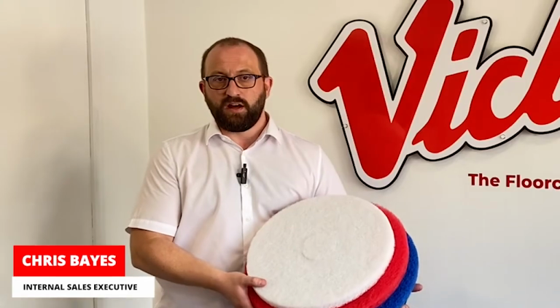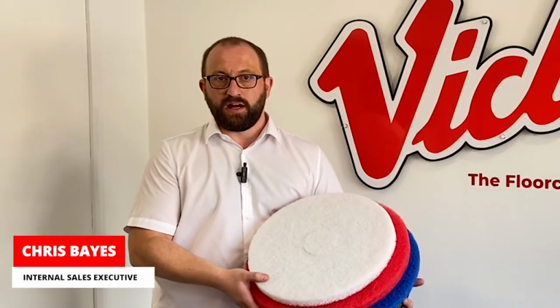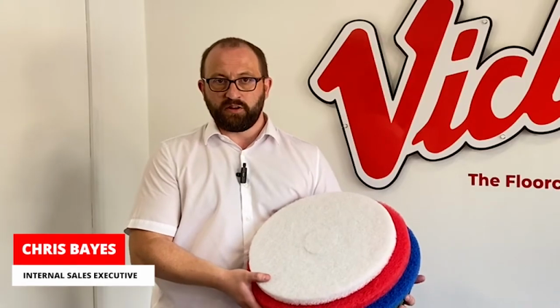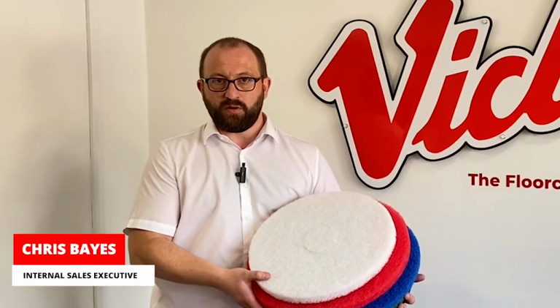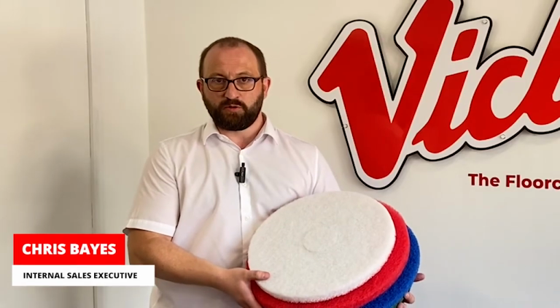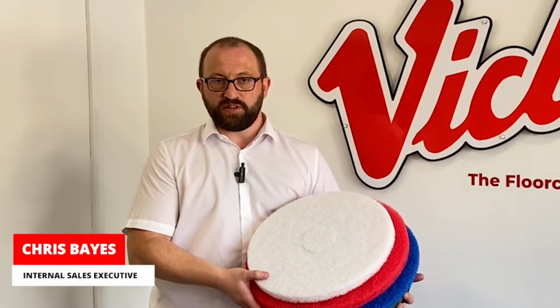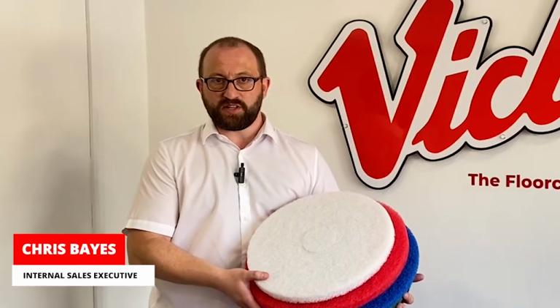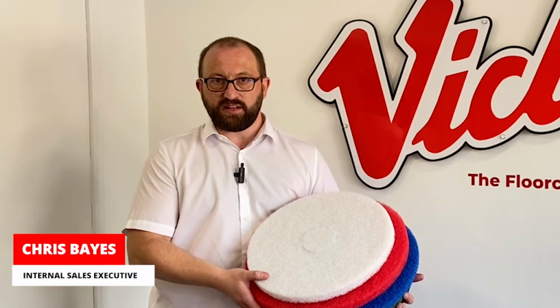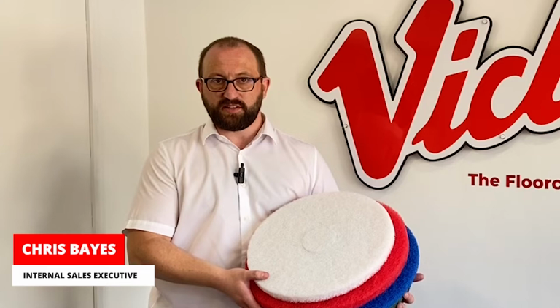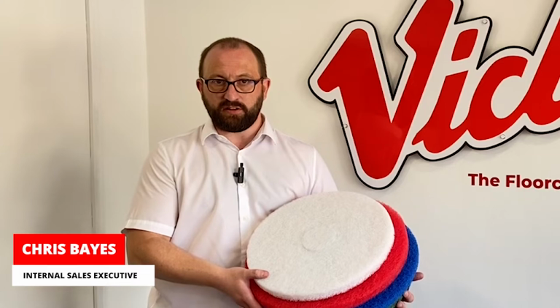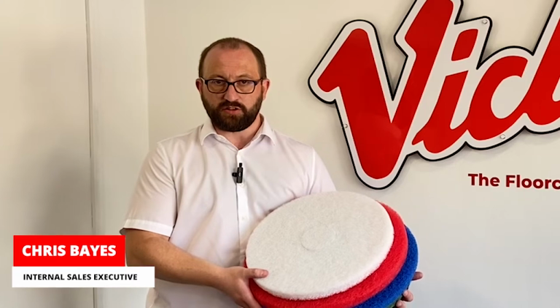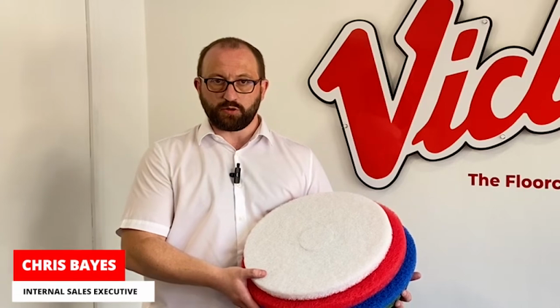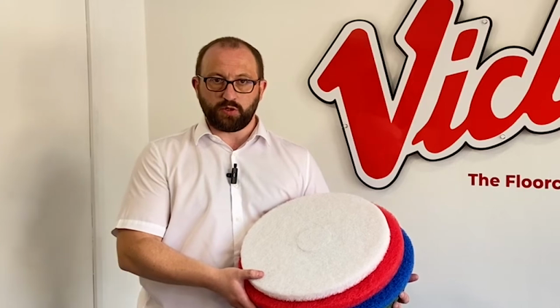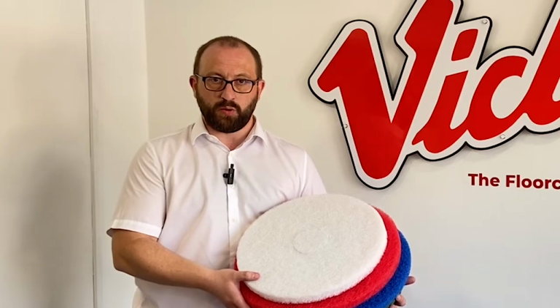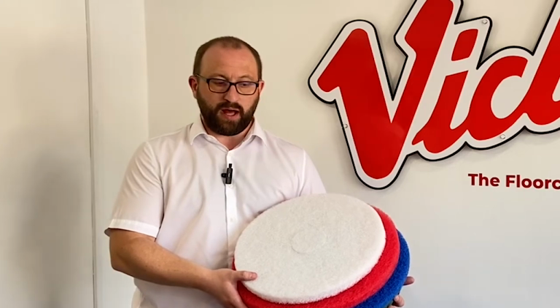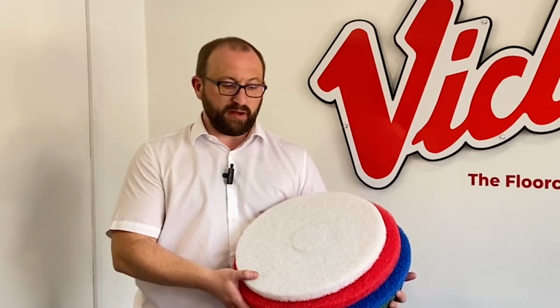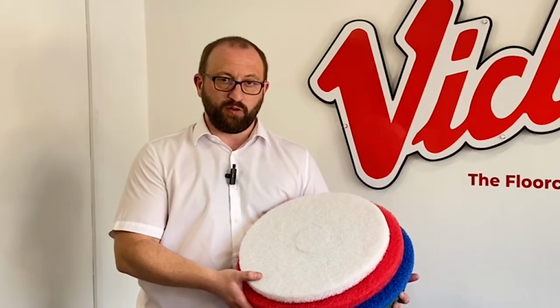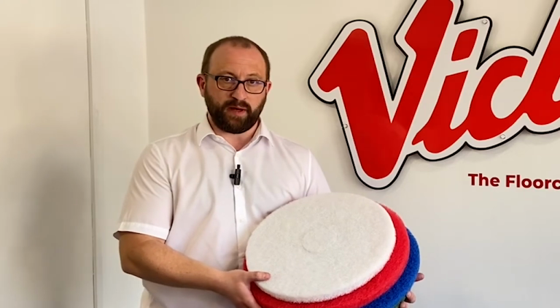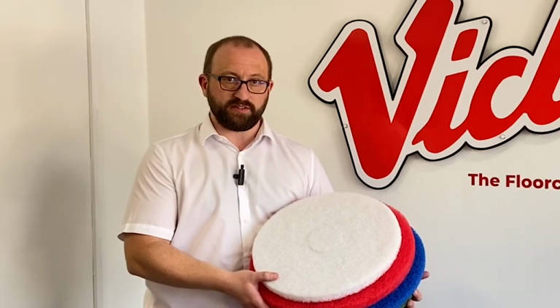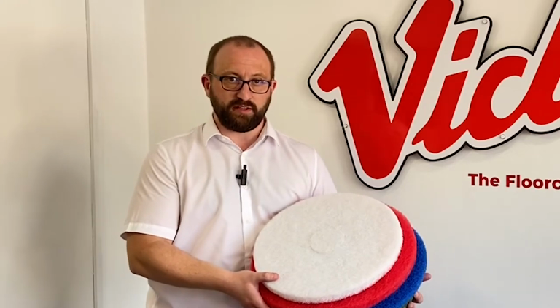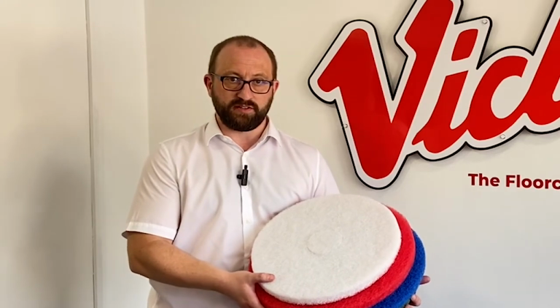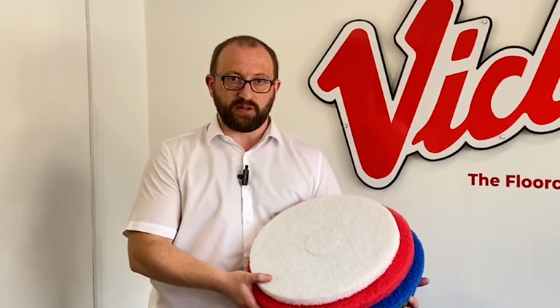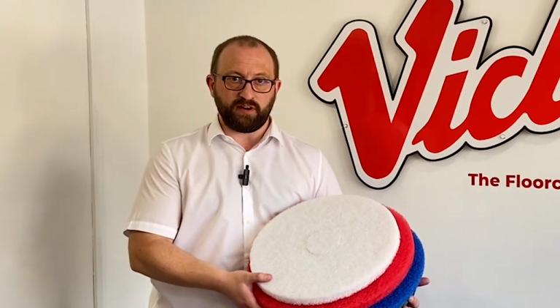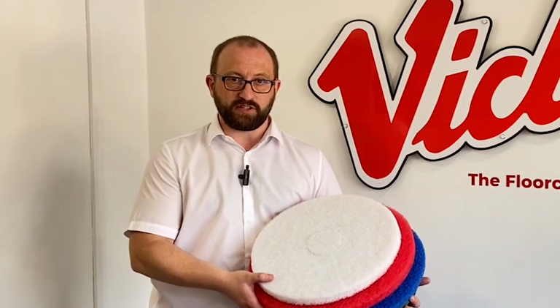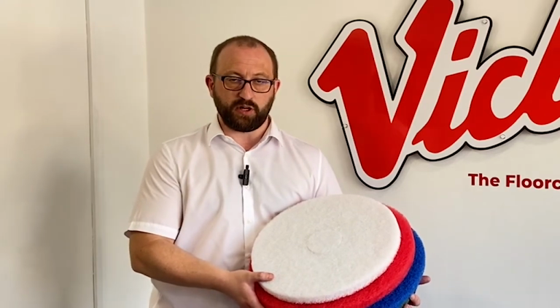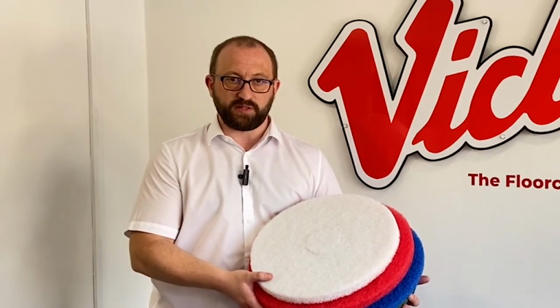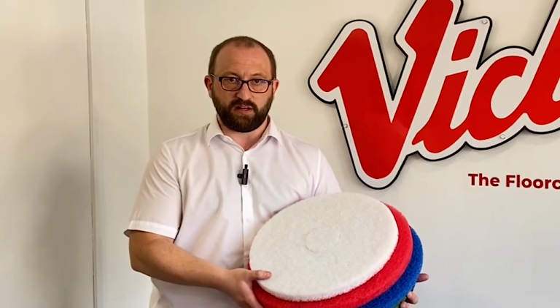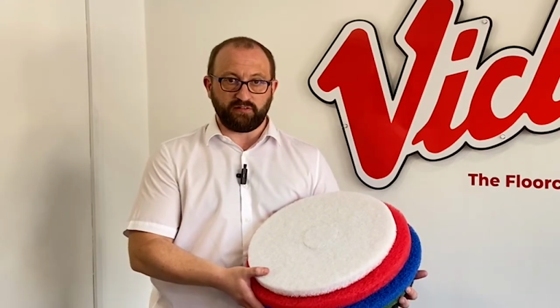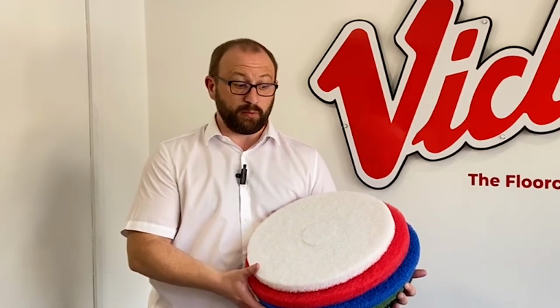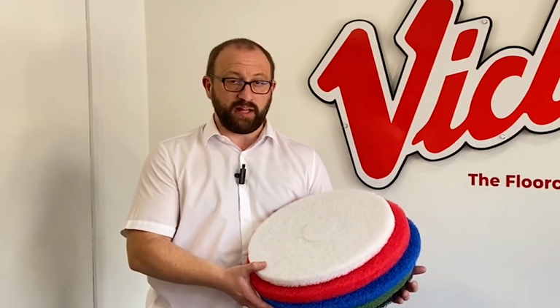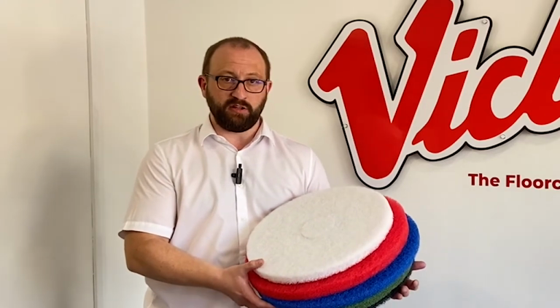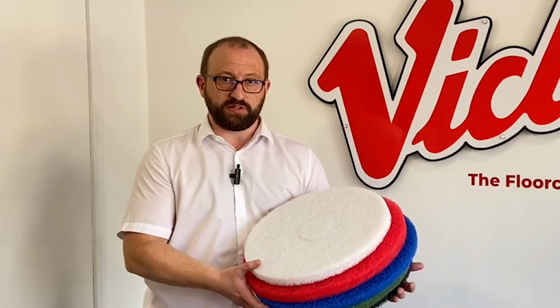Hello, I'm Chris and today I'd like to talk to you about floor pads and some of the various types that are available and their uses.